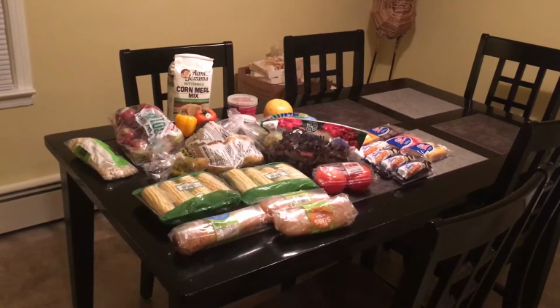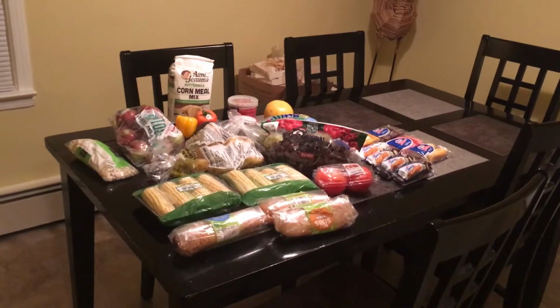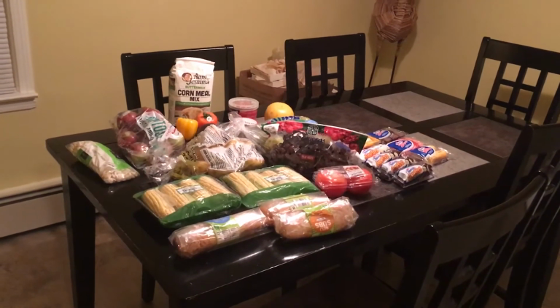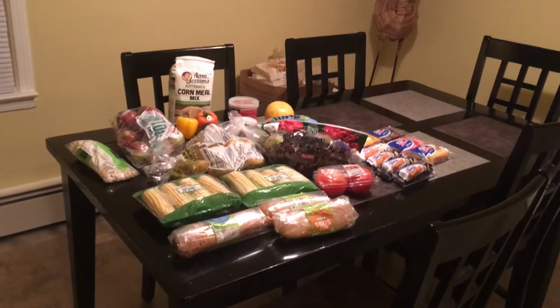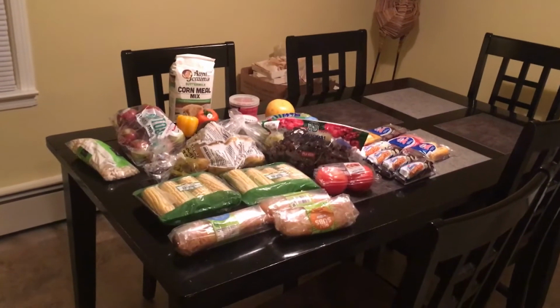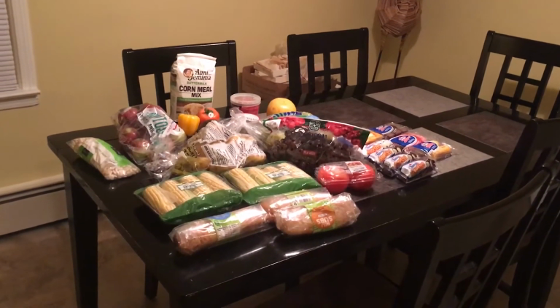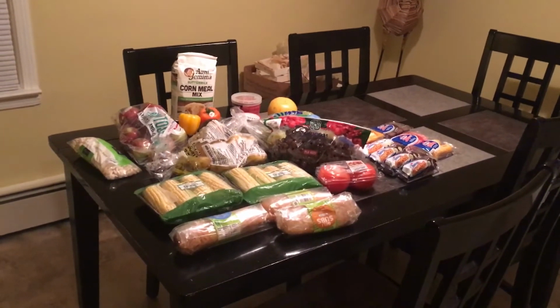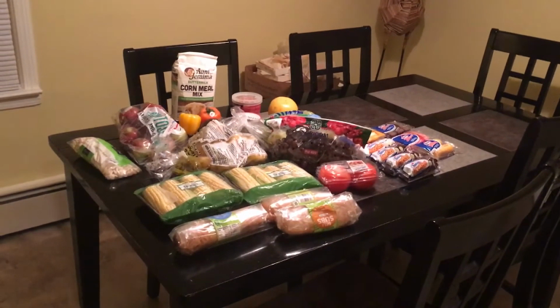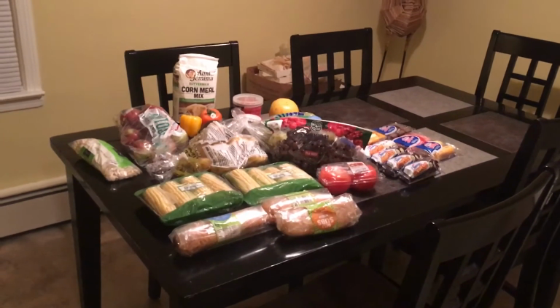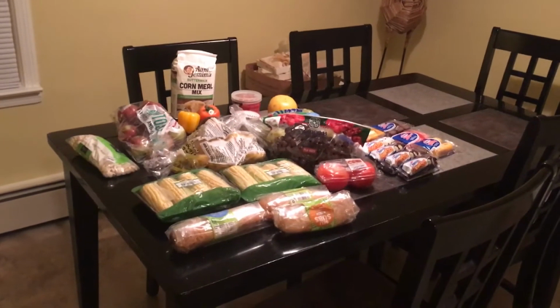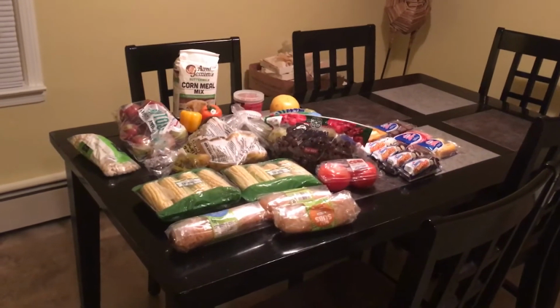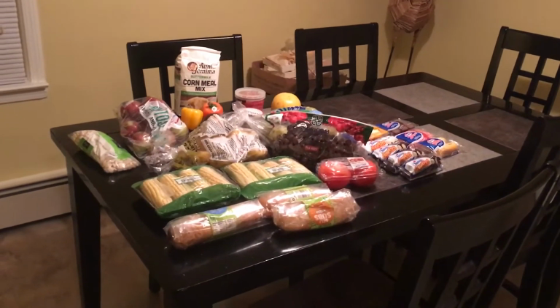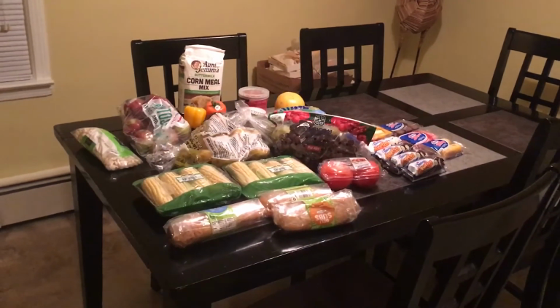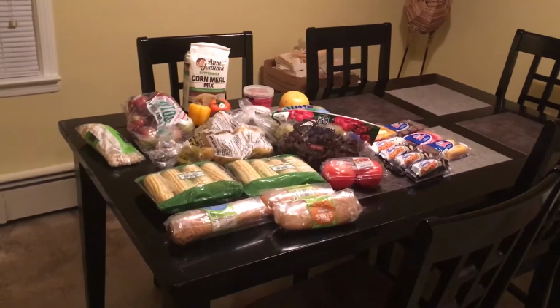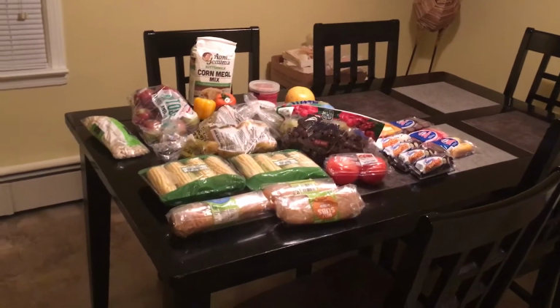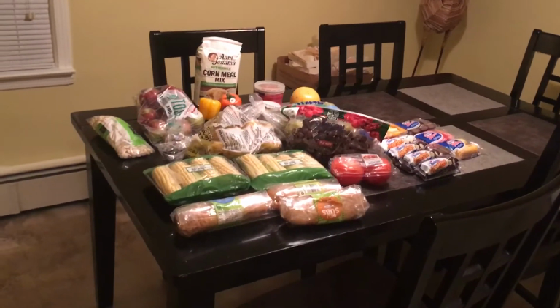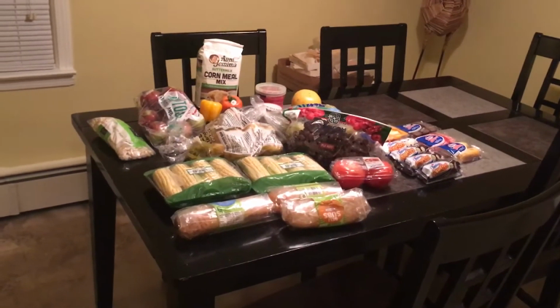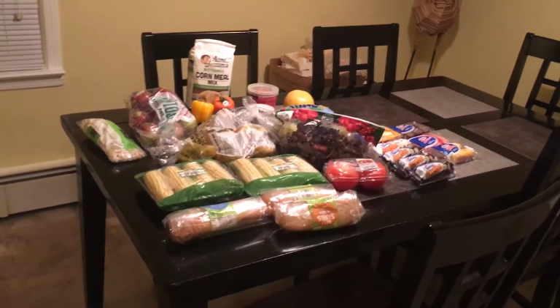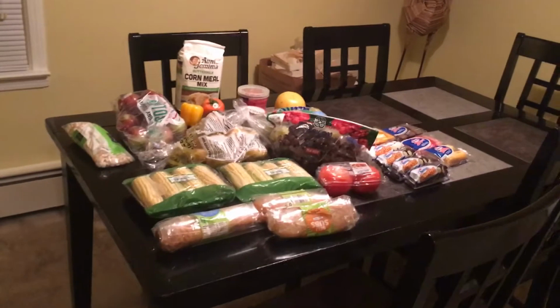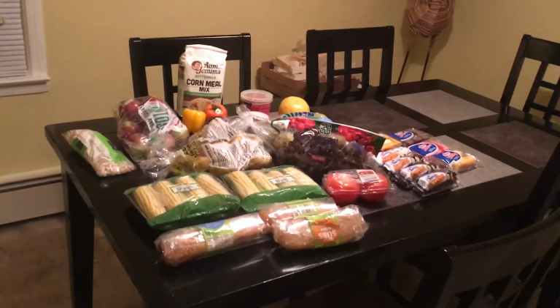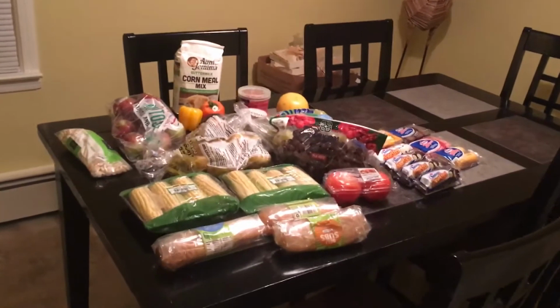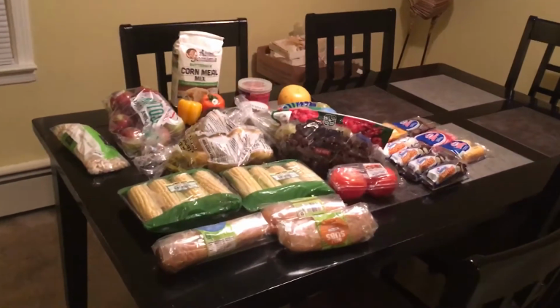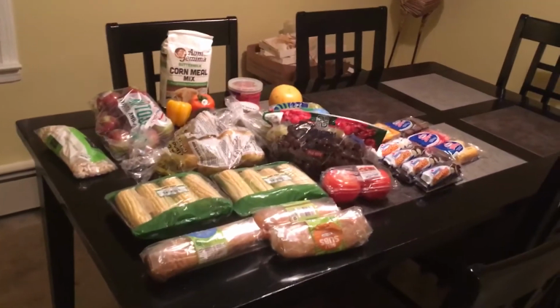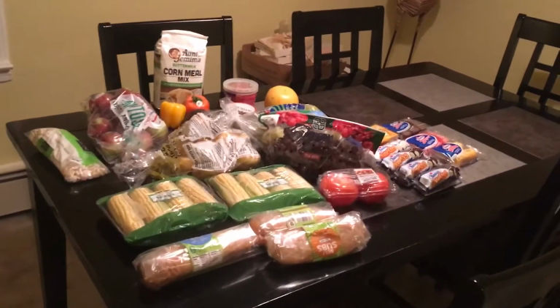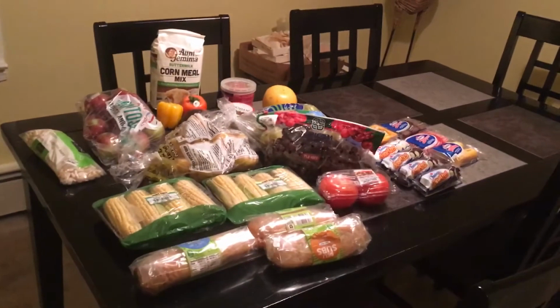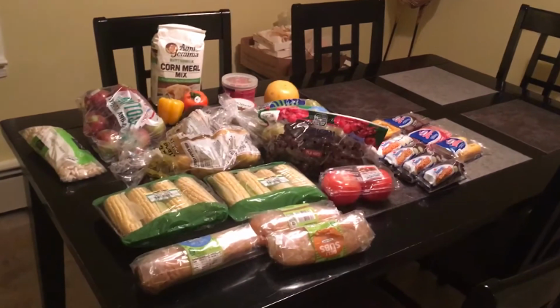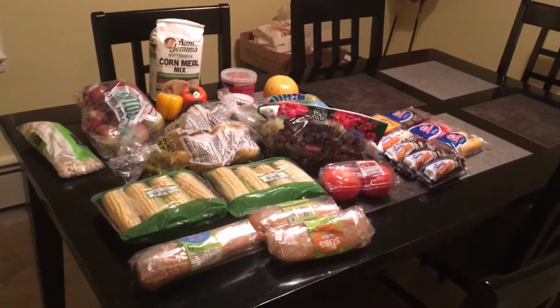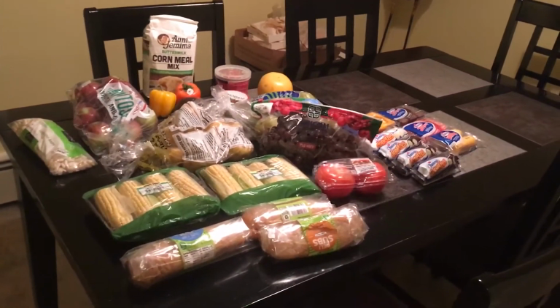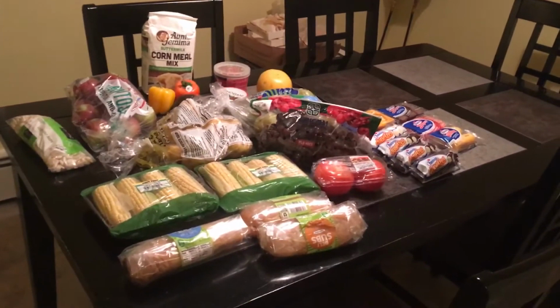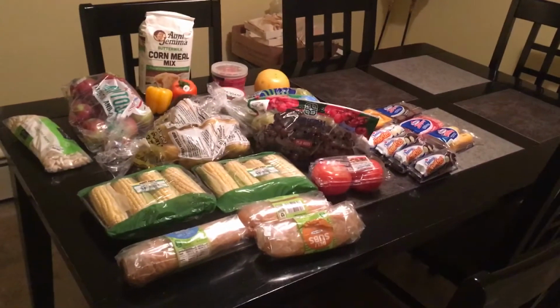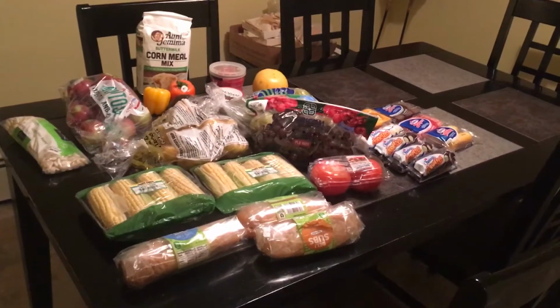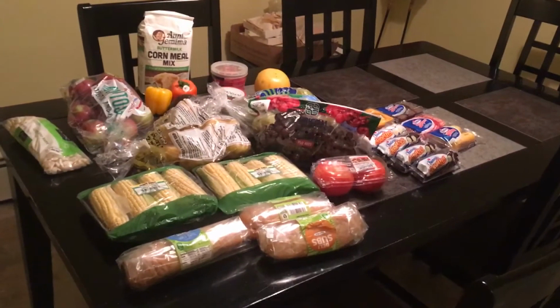Hi everyone! I am back with another dumpster dive haul. Not too big this time but still quite a good amount considering it was all free.